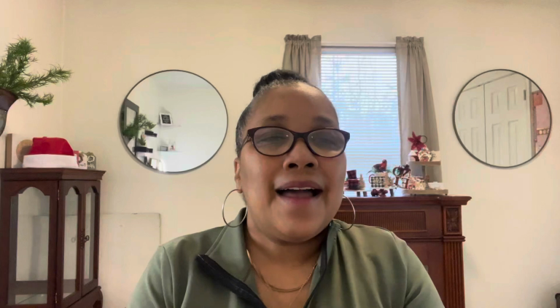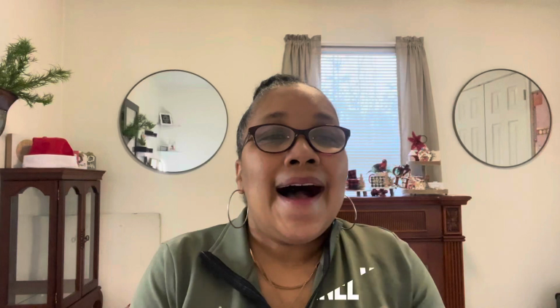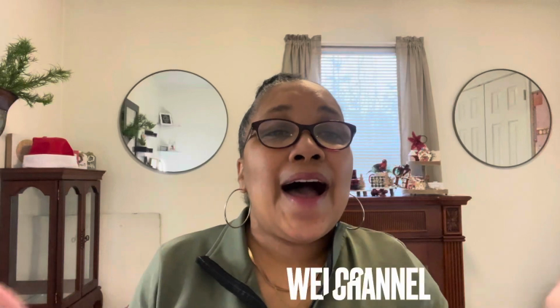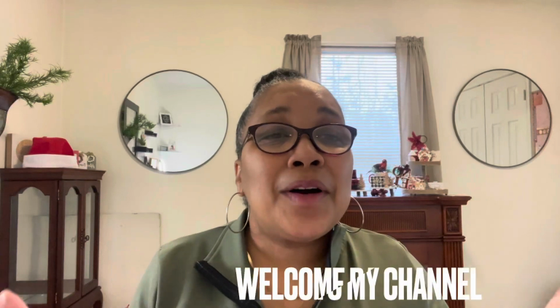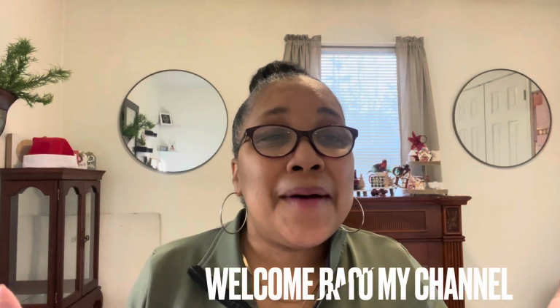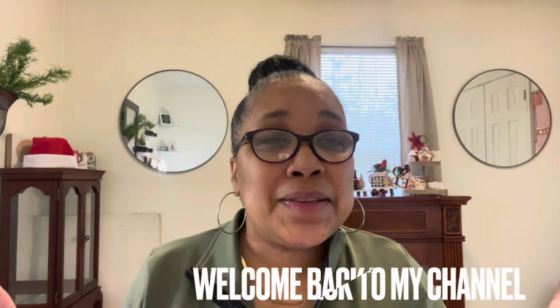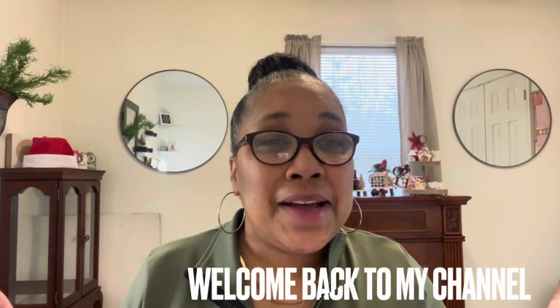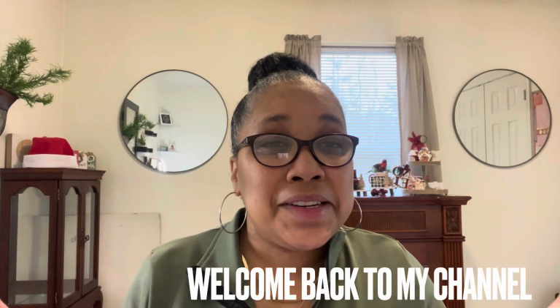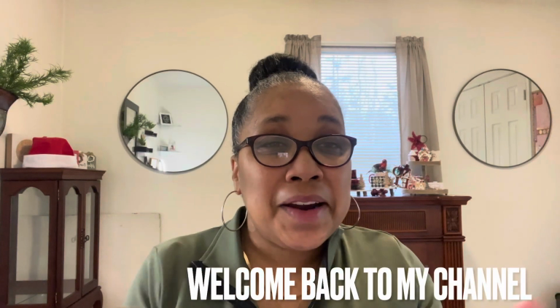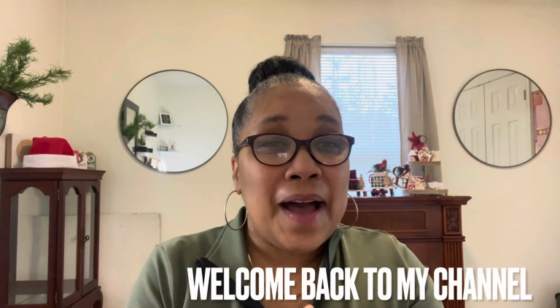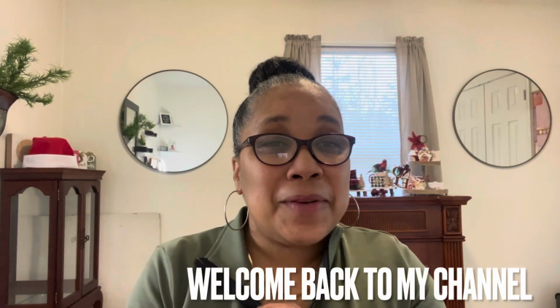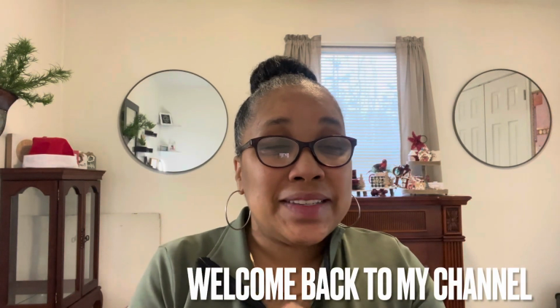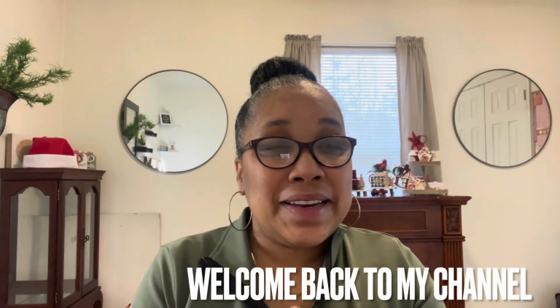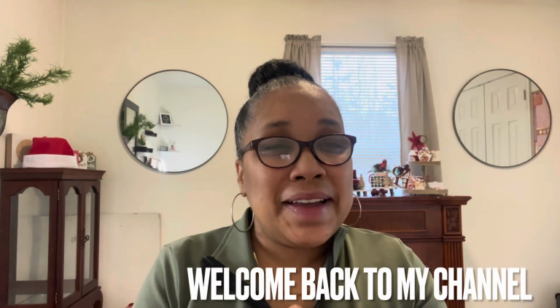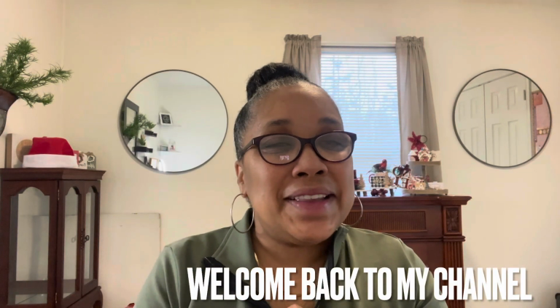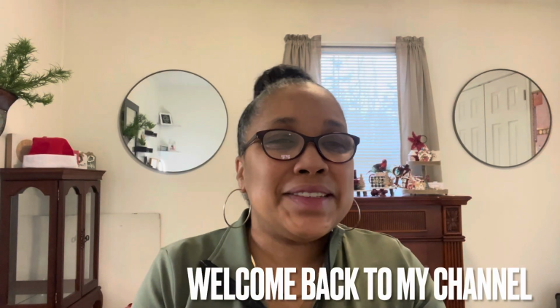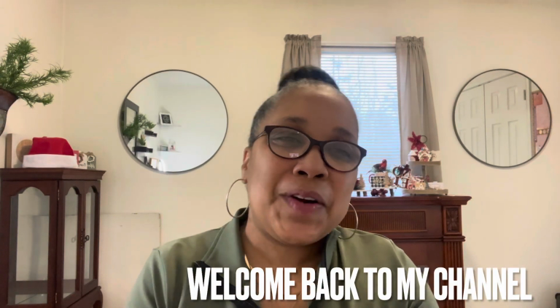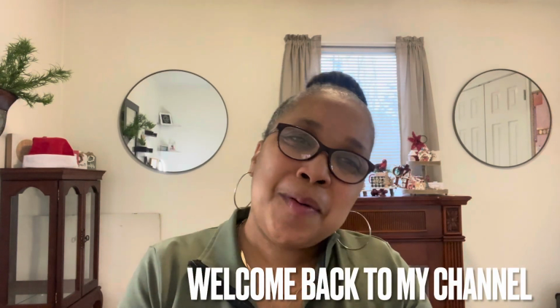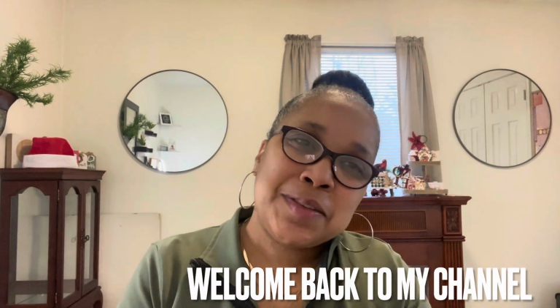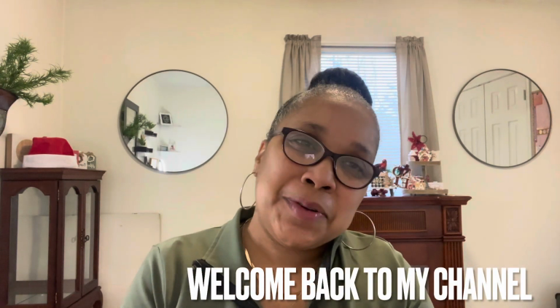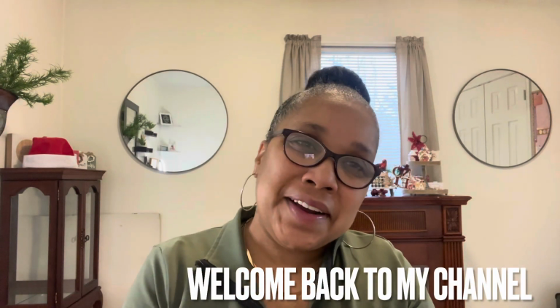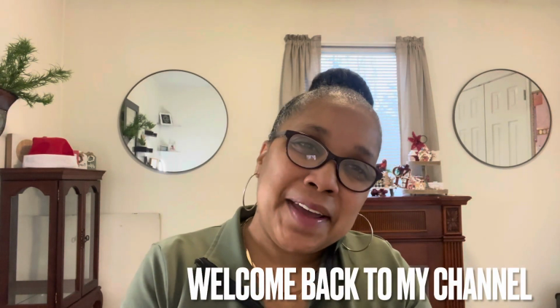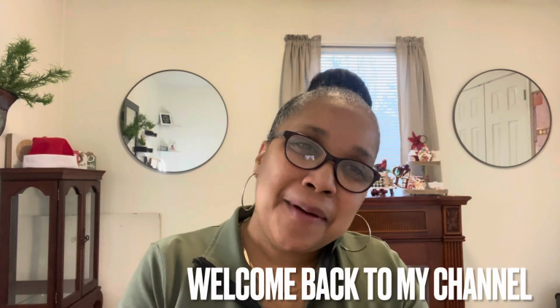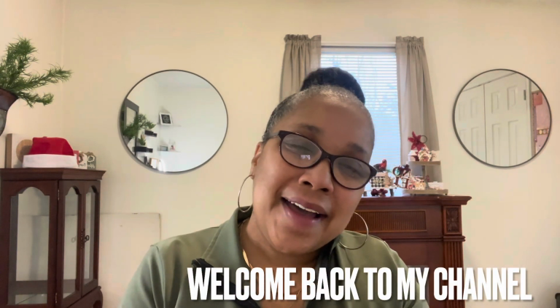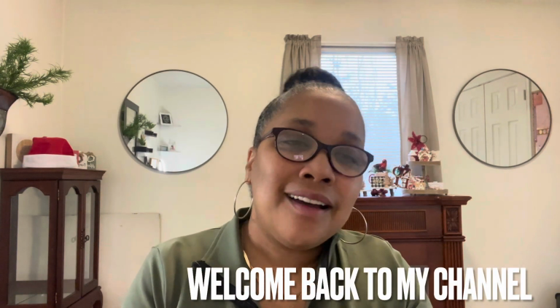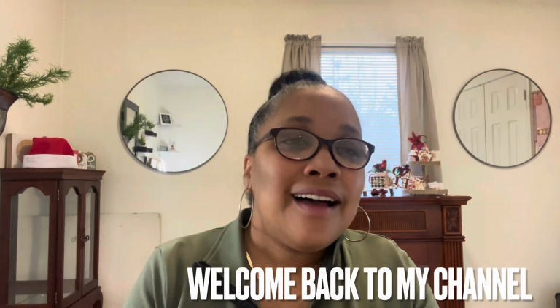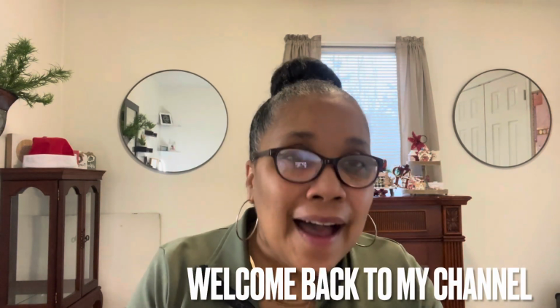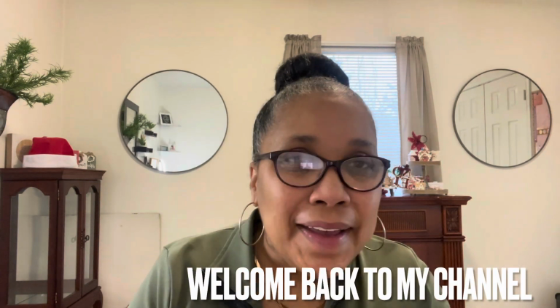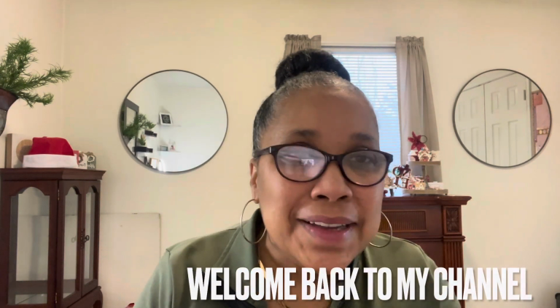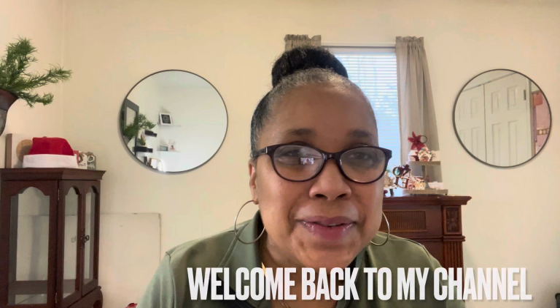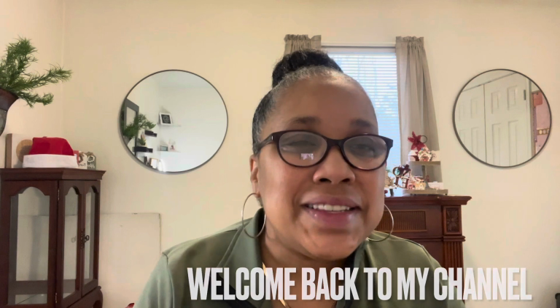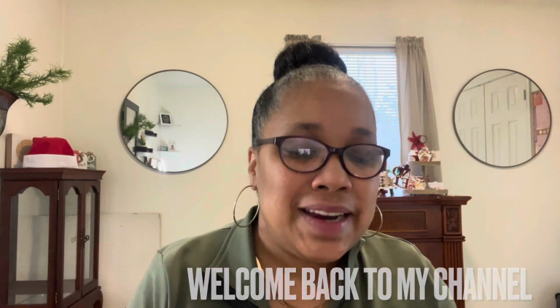Hi, welcome back to my channel. I'm Christina and this is Girlboss Building Her Empire. How y'all doing today?